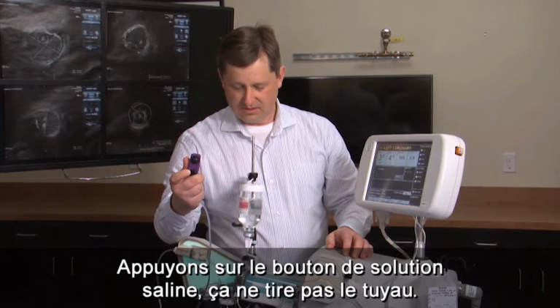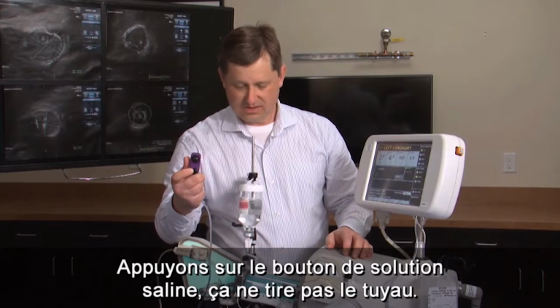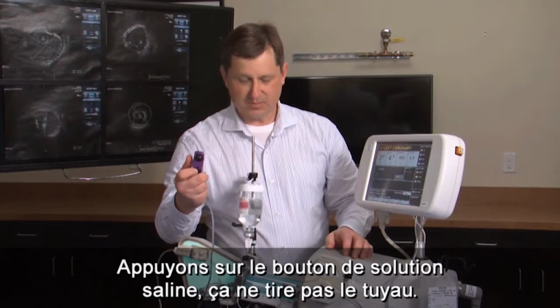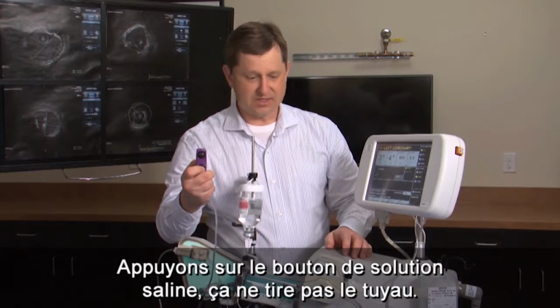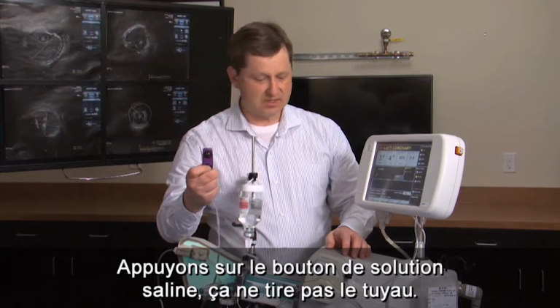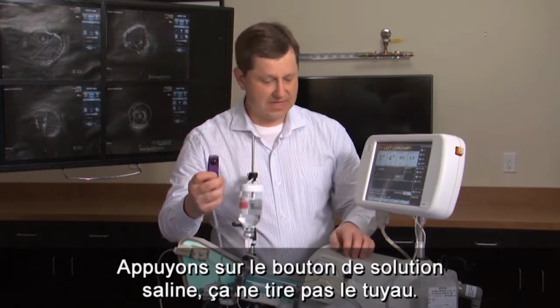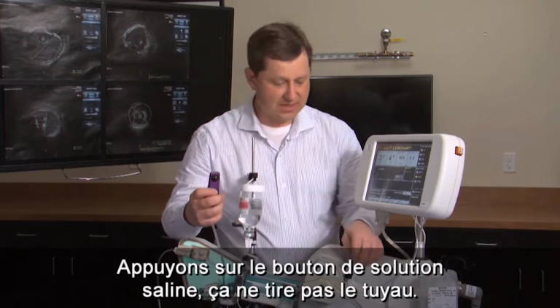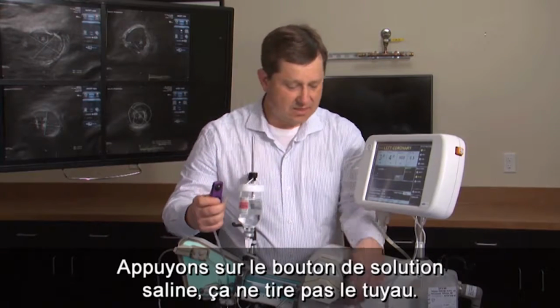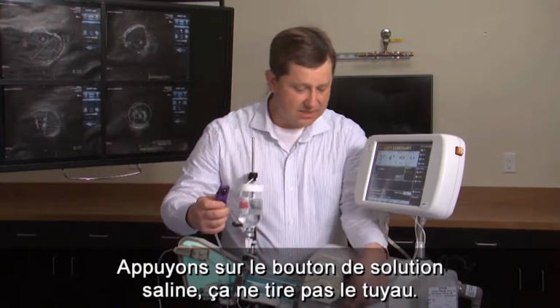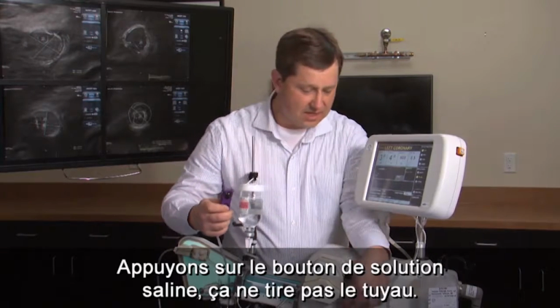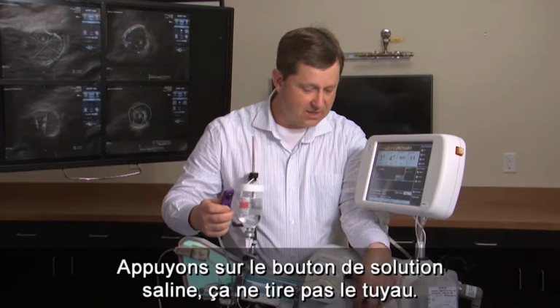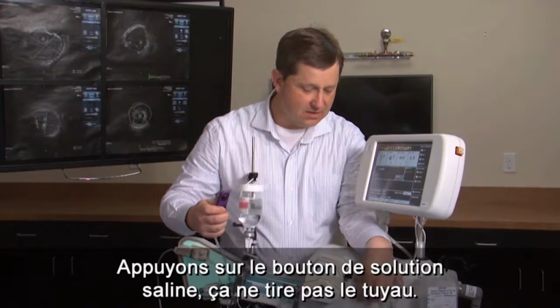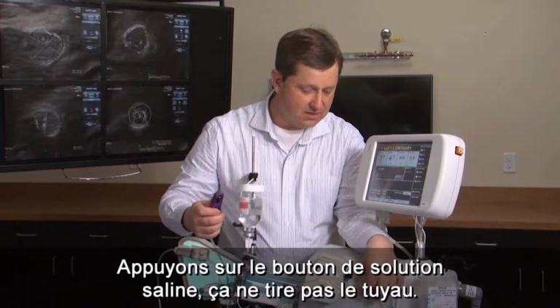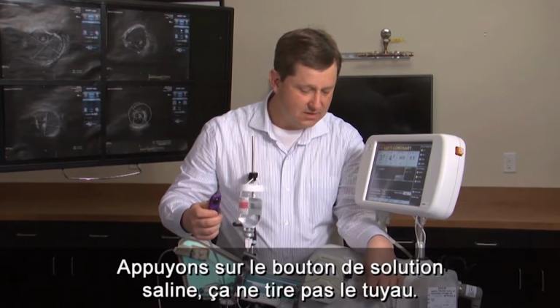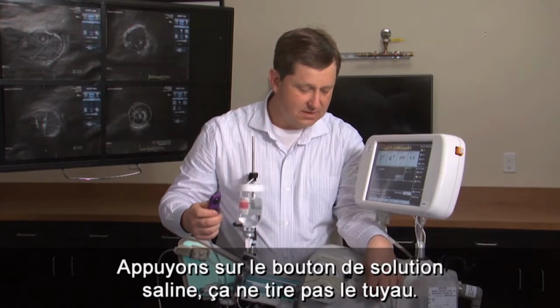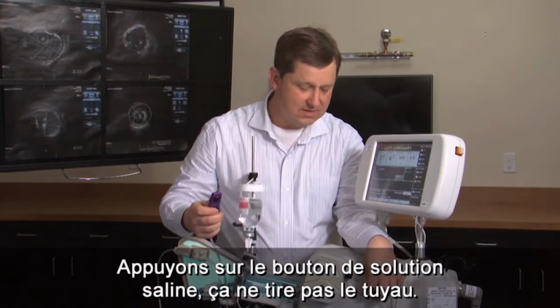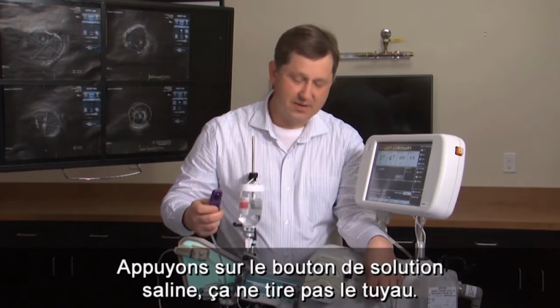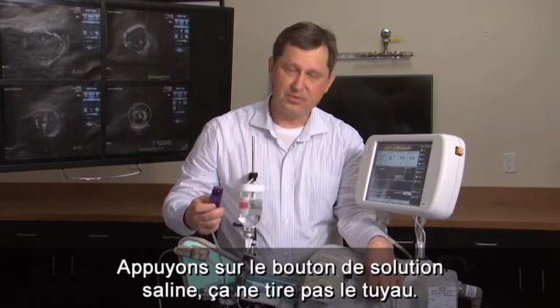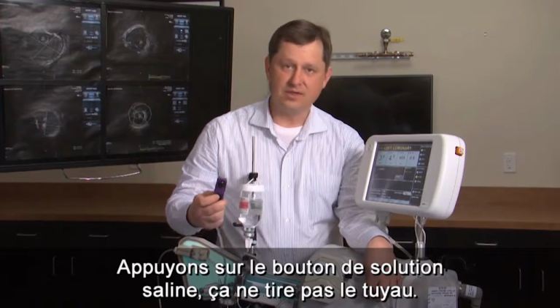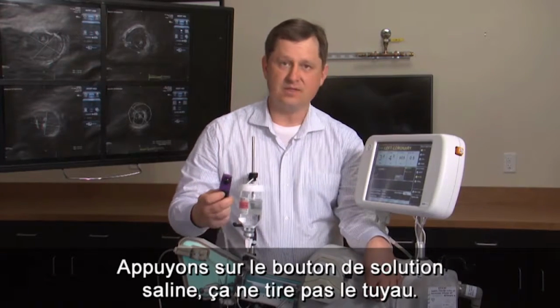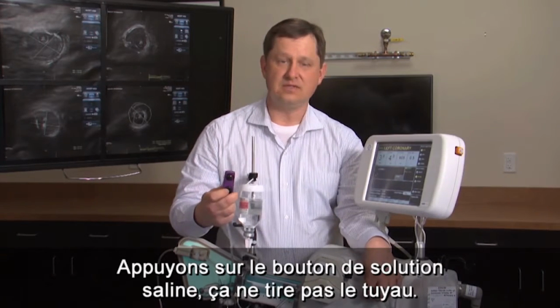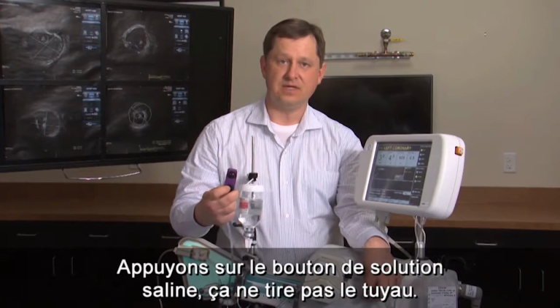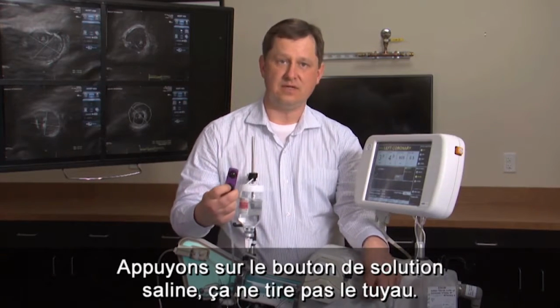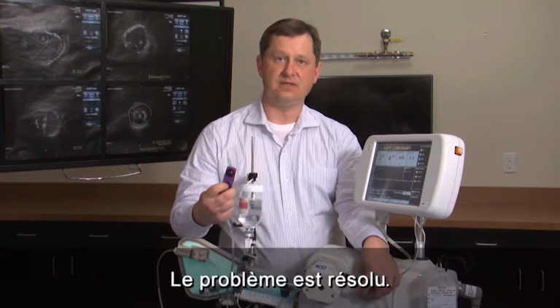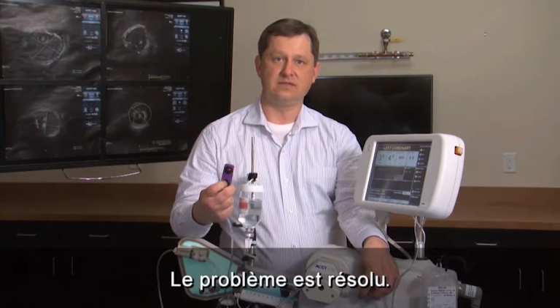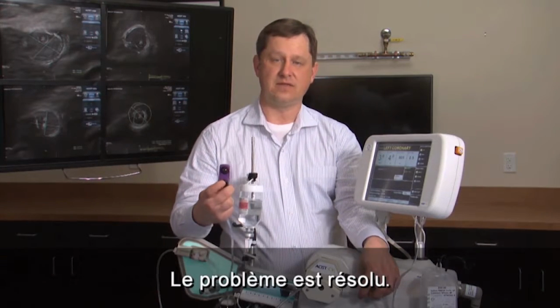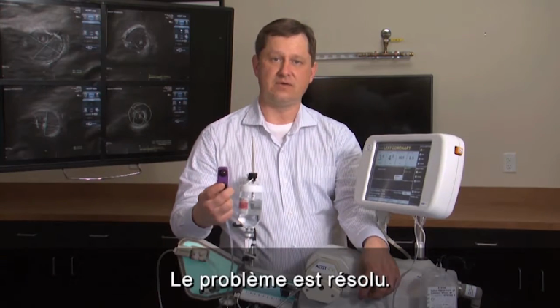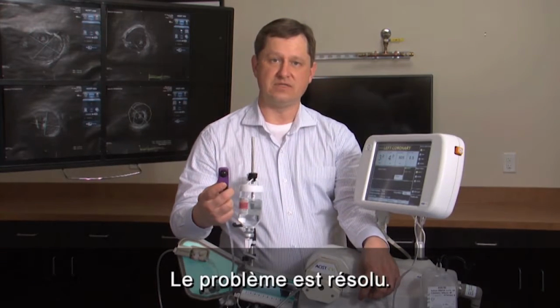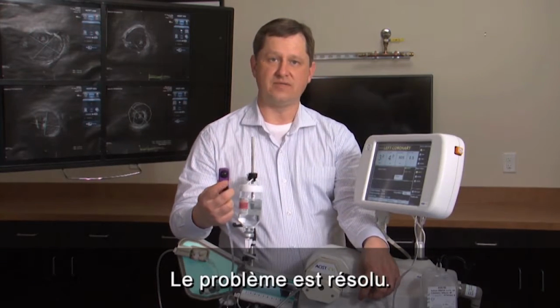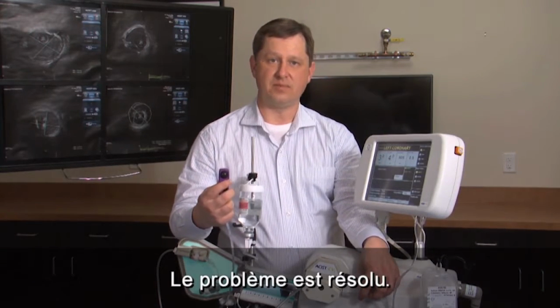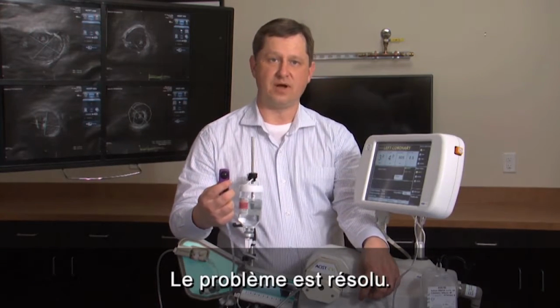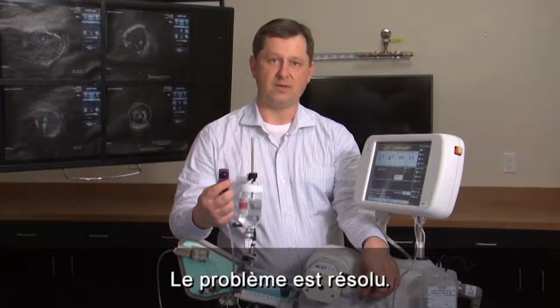Let's press the sailing button again. It's not pulling the tubing in, so that resolved your problem.